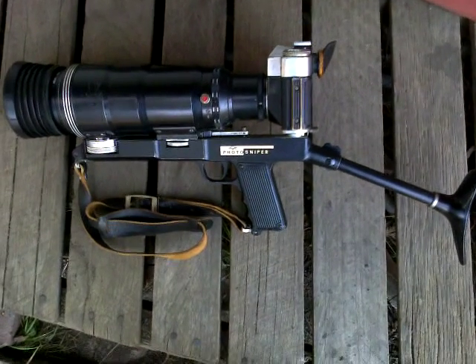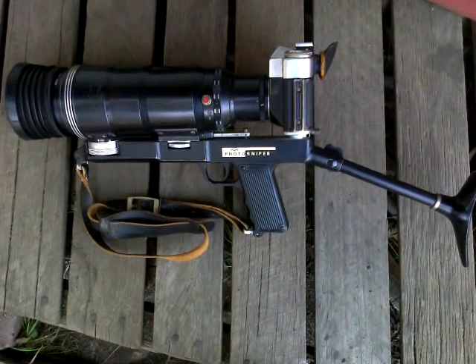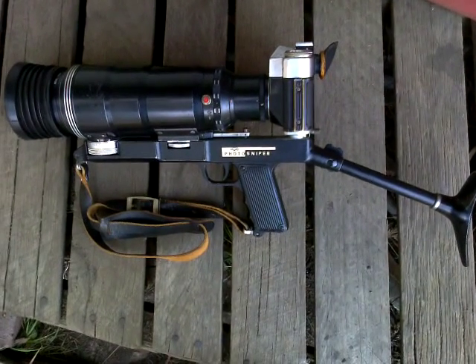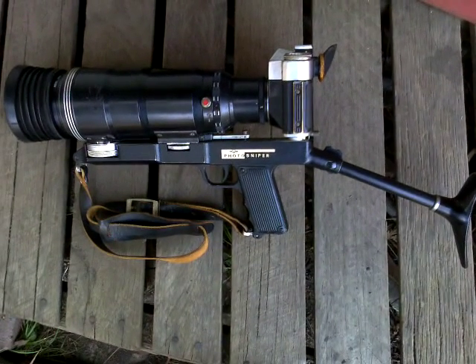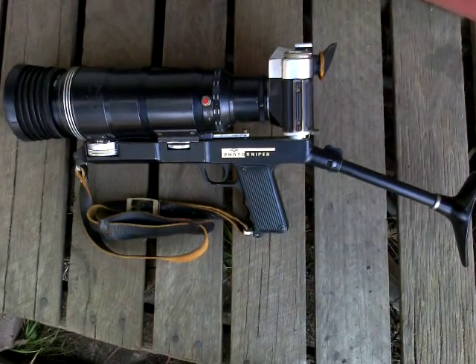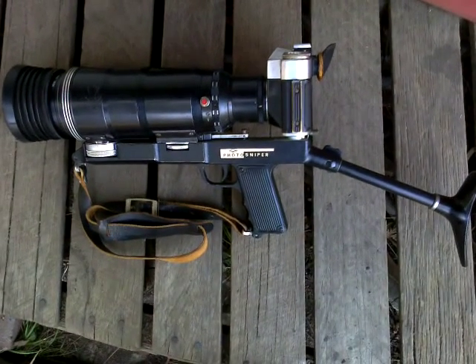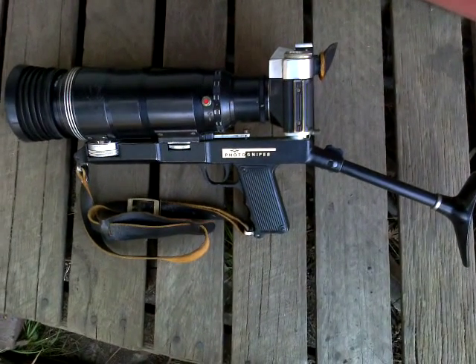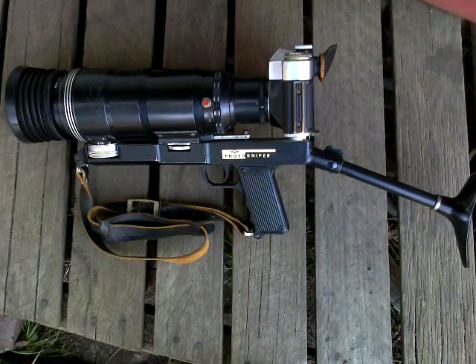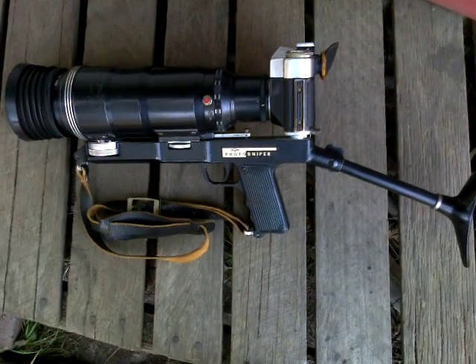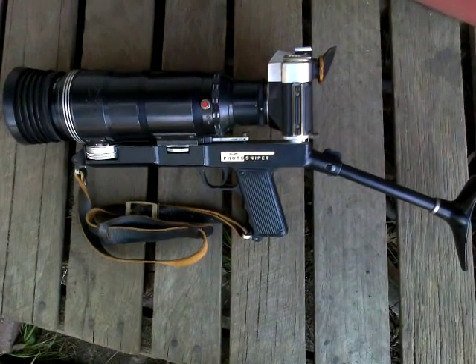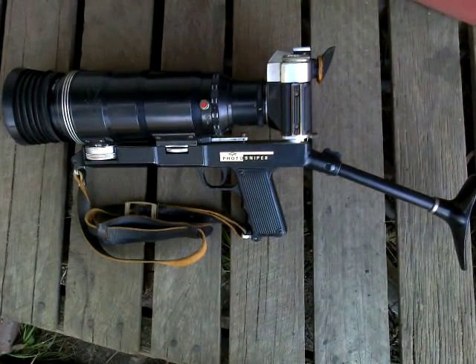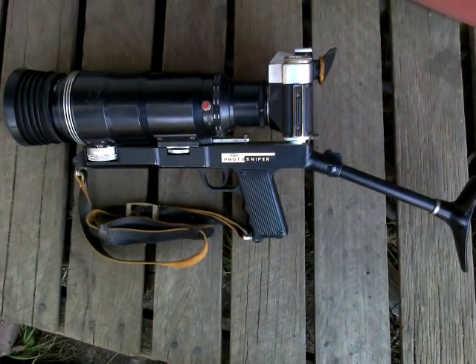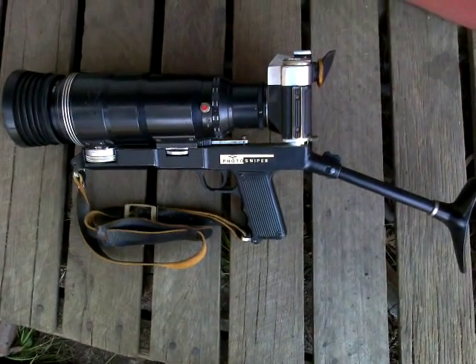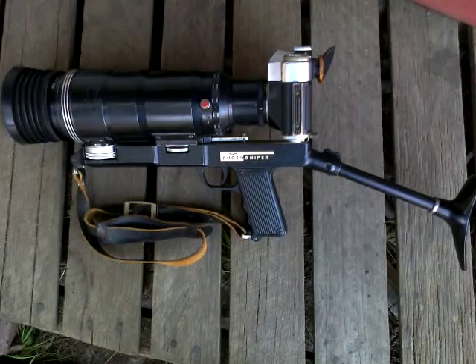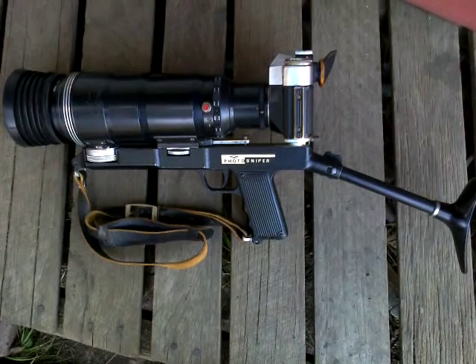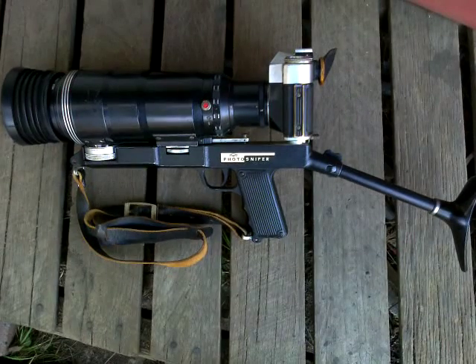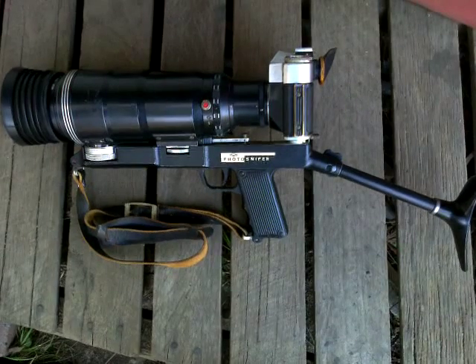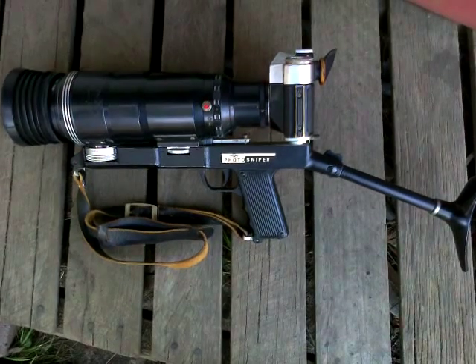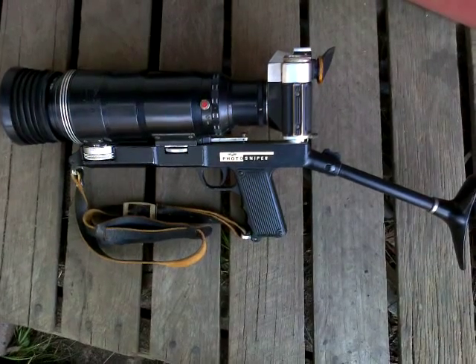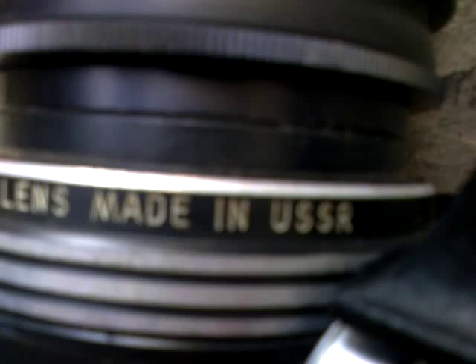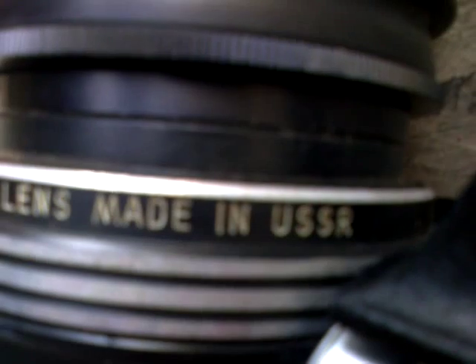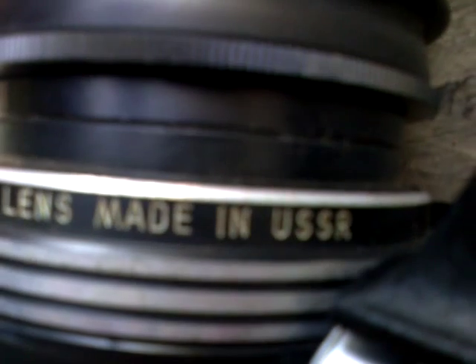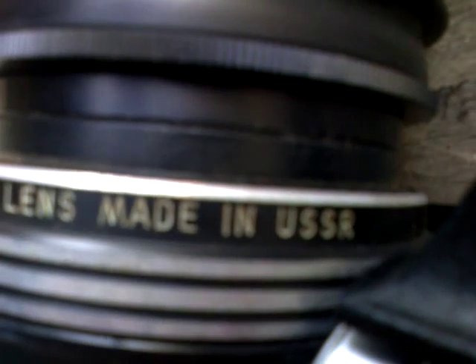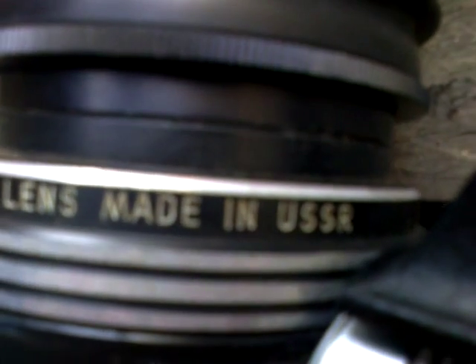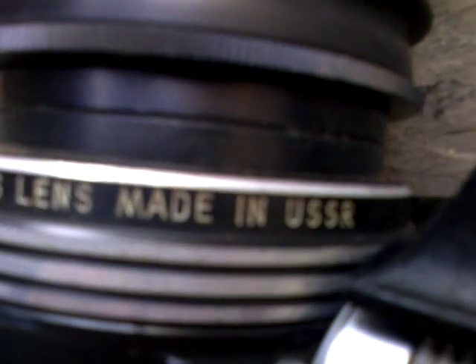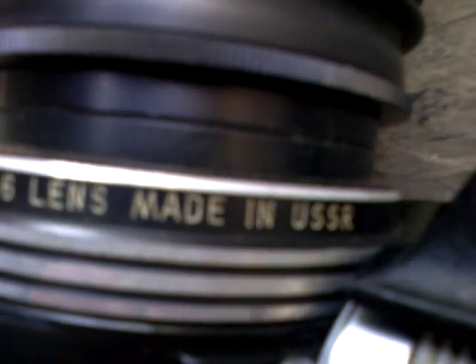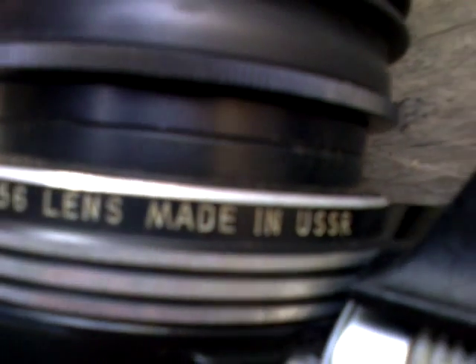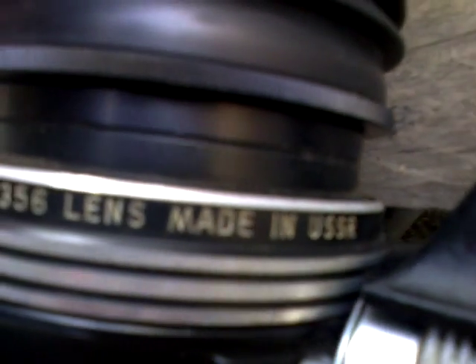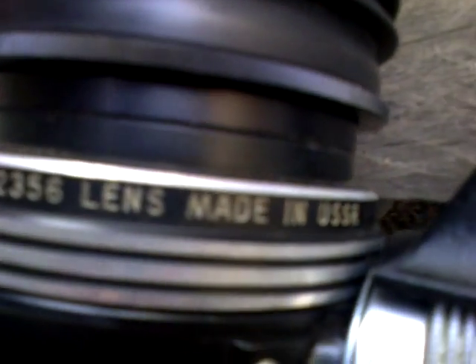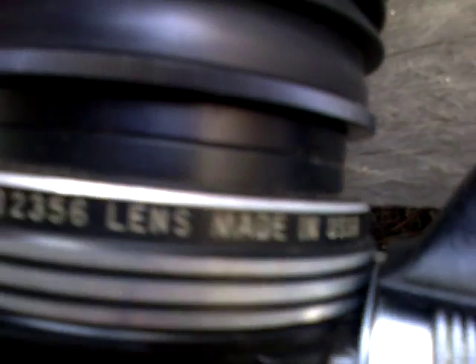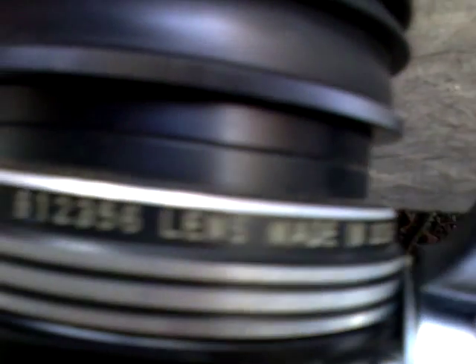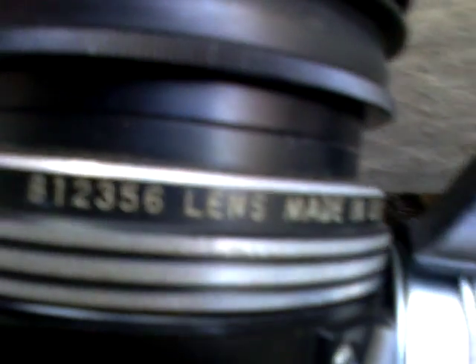The Zenit Photo Sniper, probably about 1982 vintage, made in the USSR.